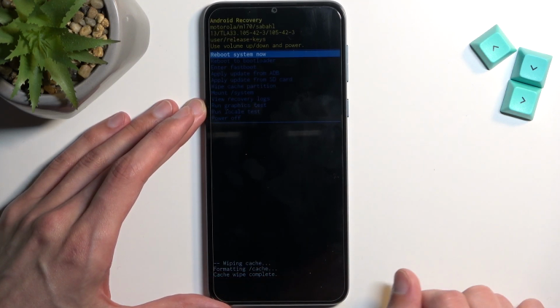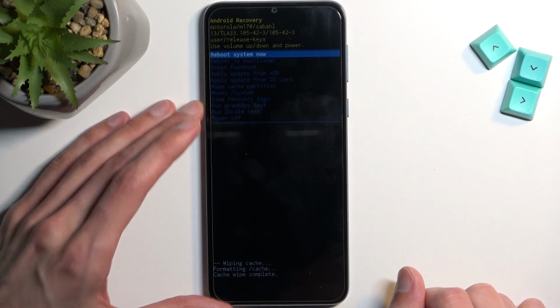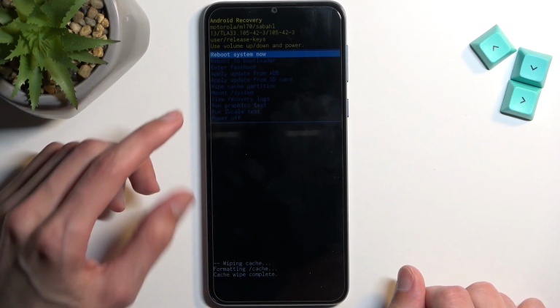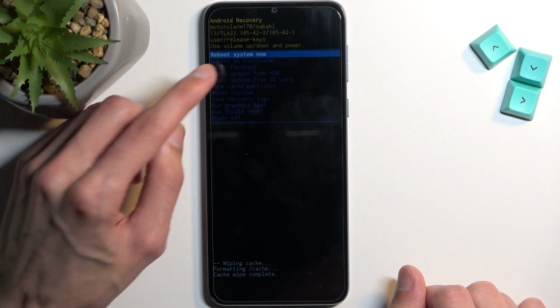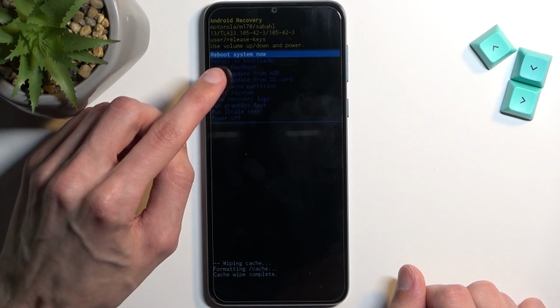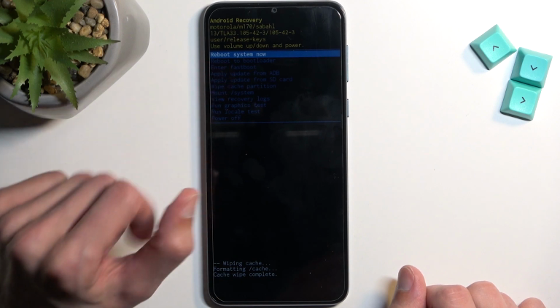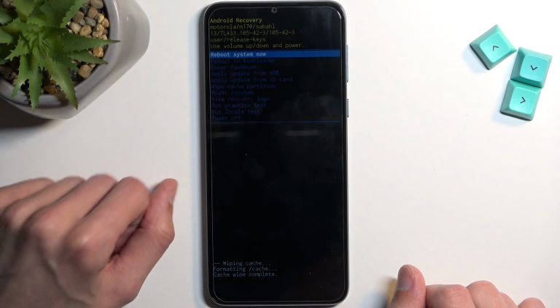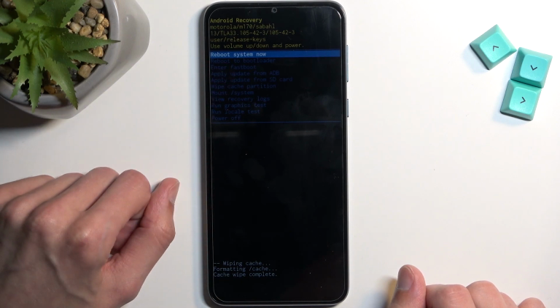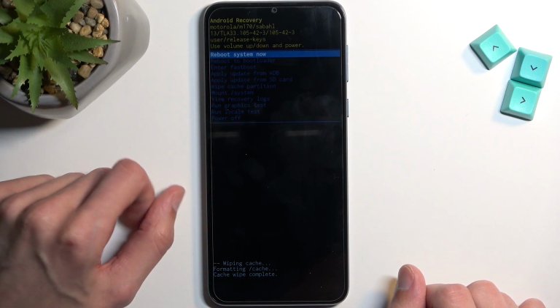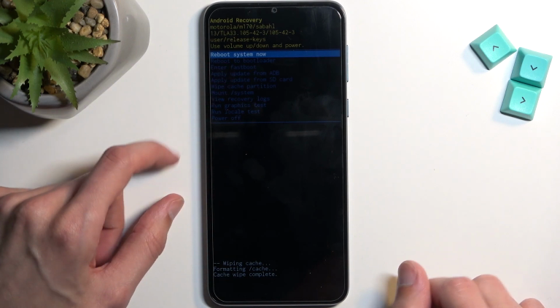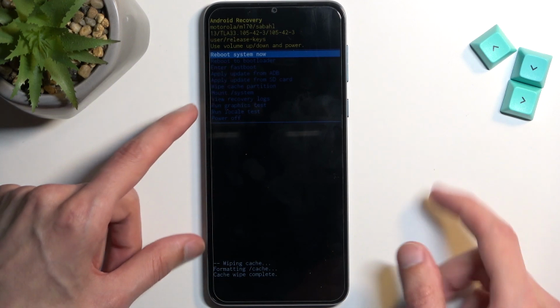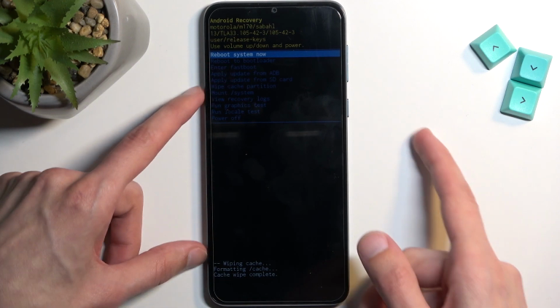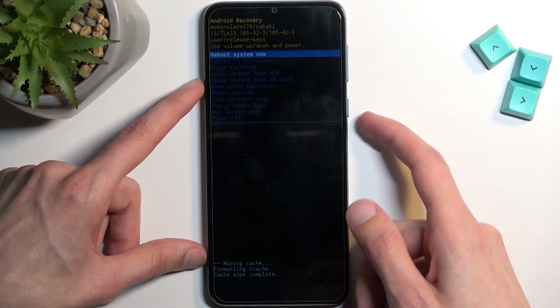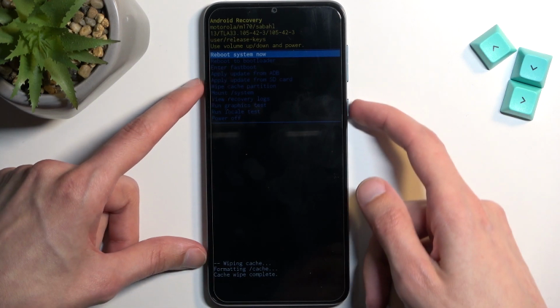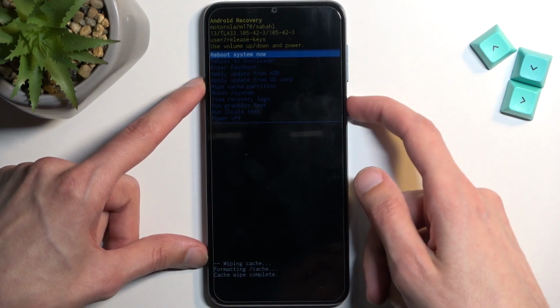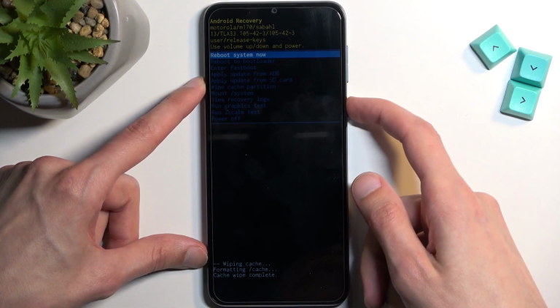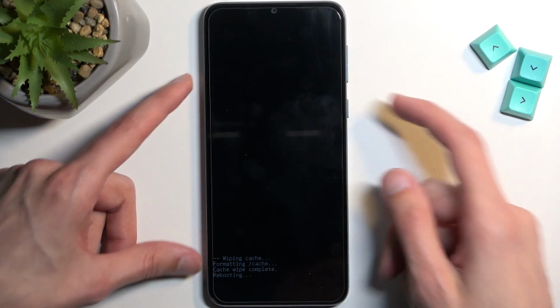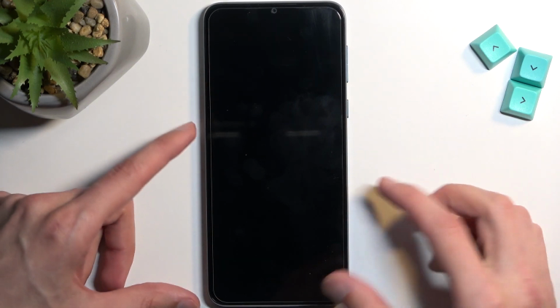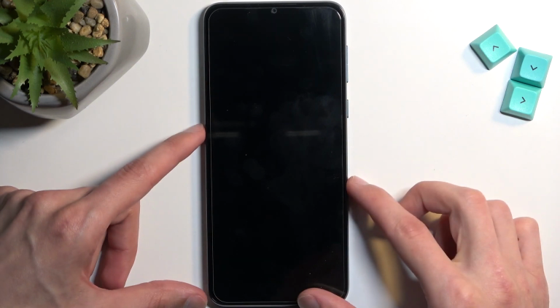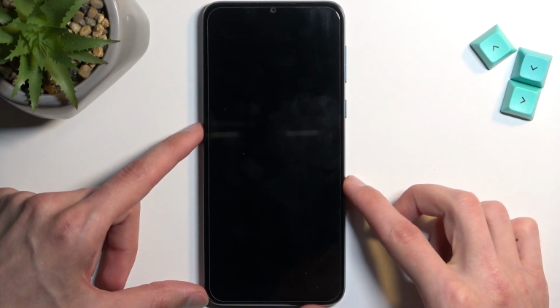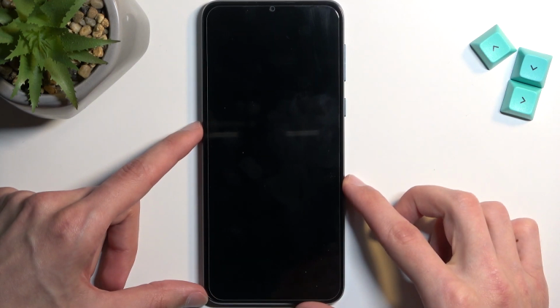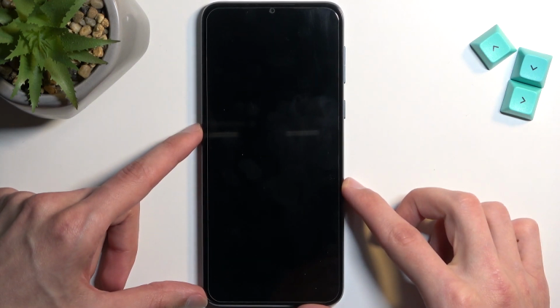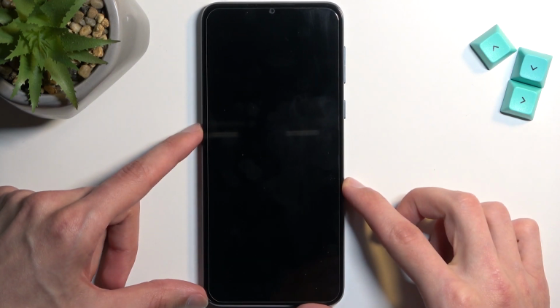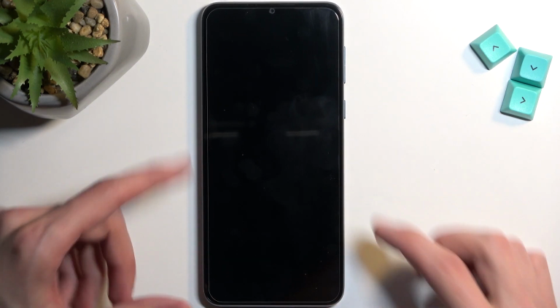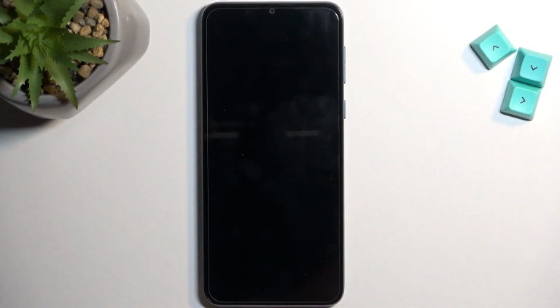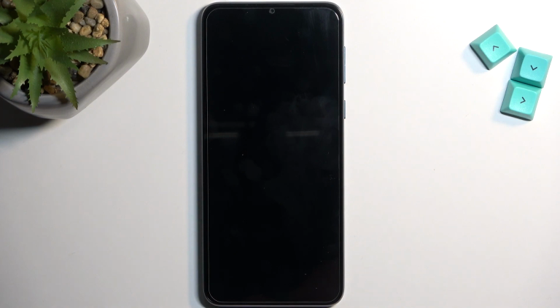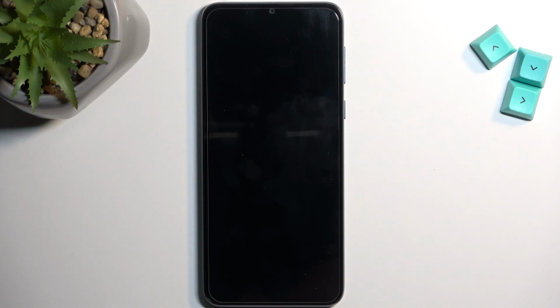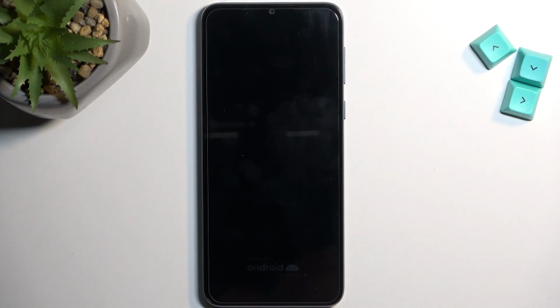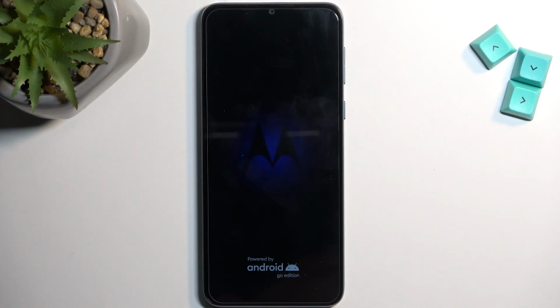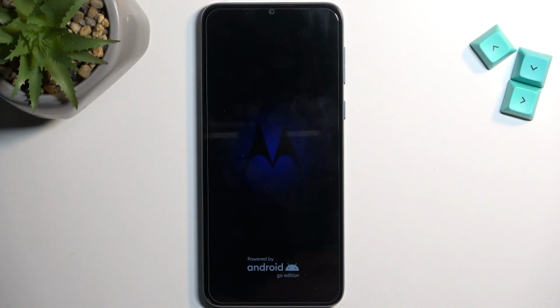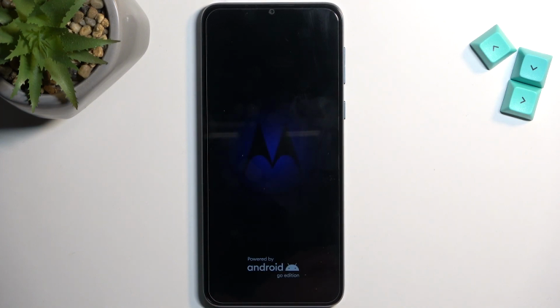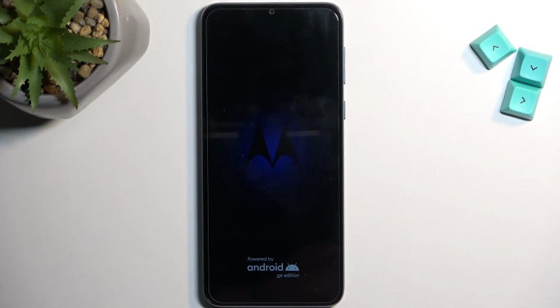At that point, reboot system now will be selected by default, so press the power button once again to get back to your Android operating system.